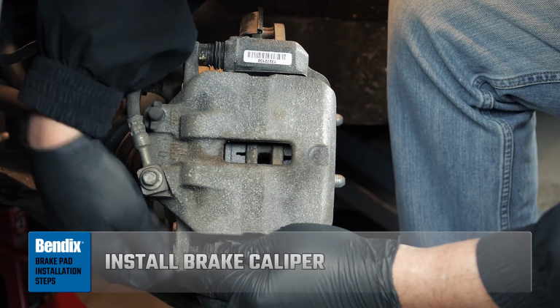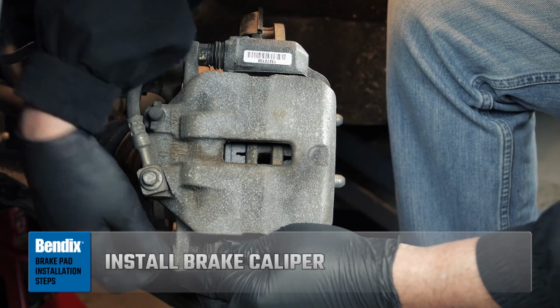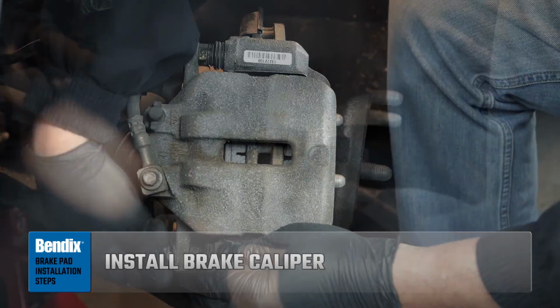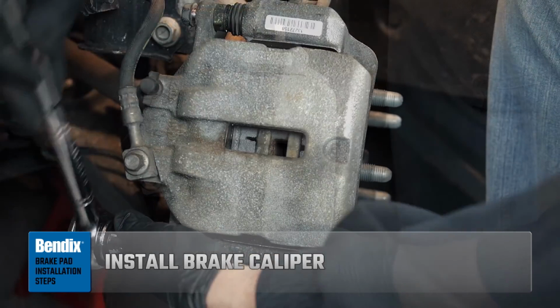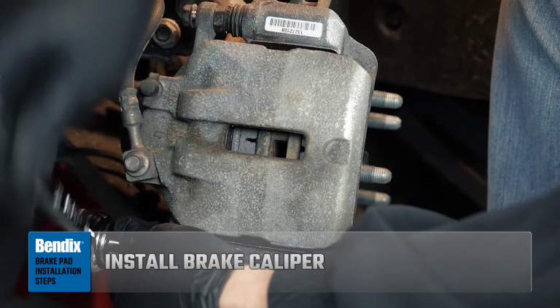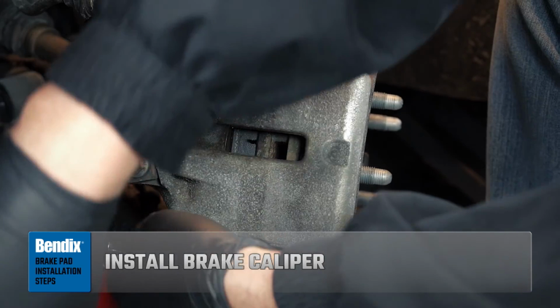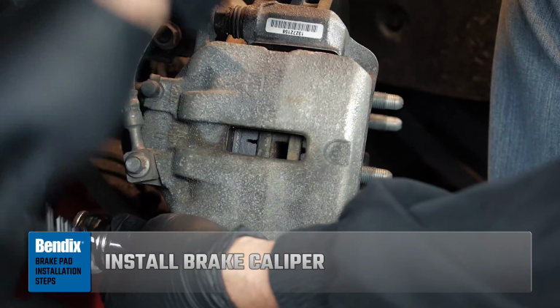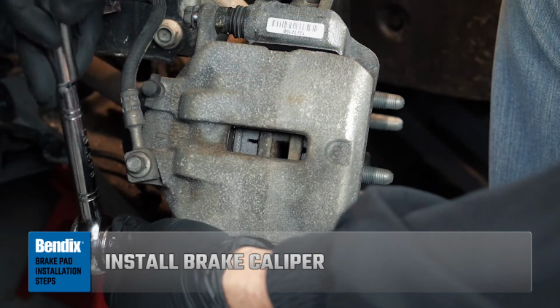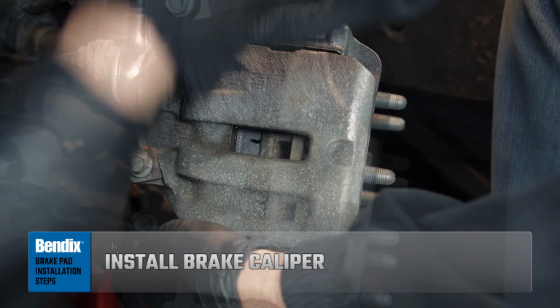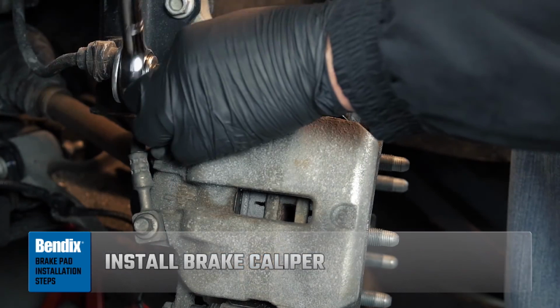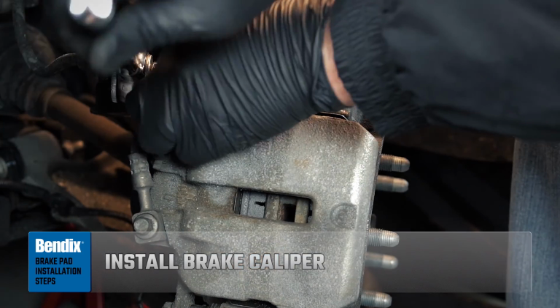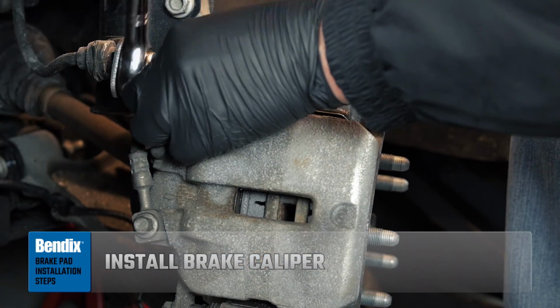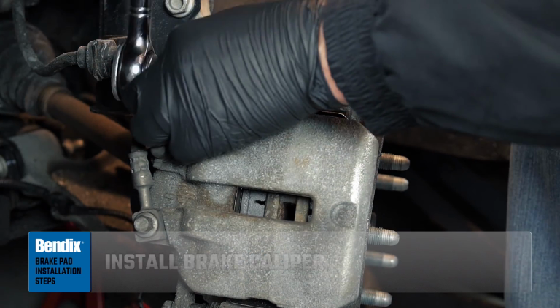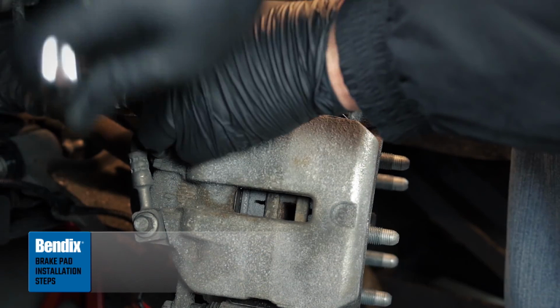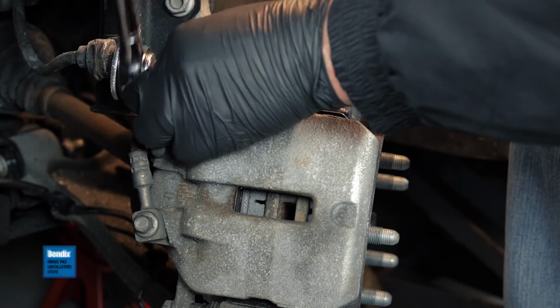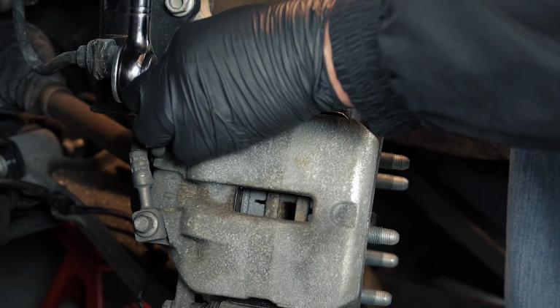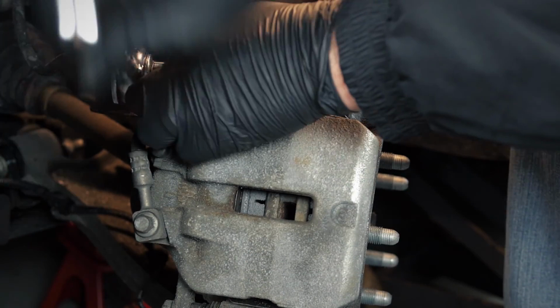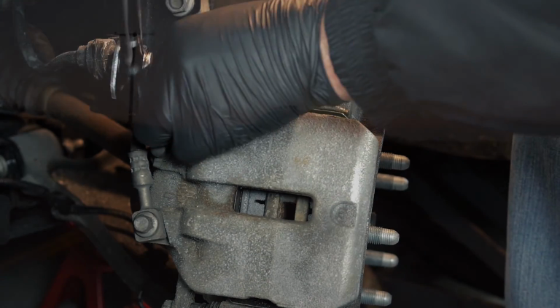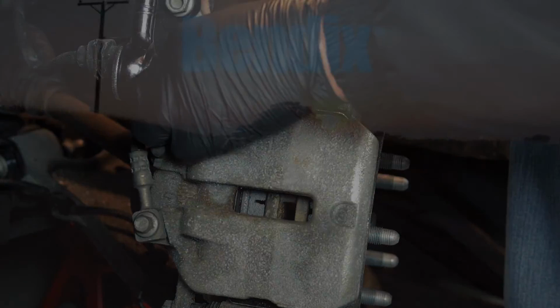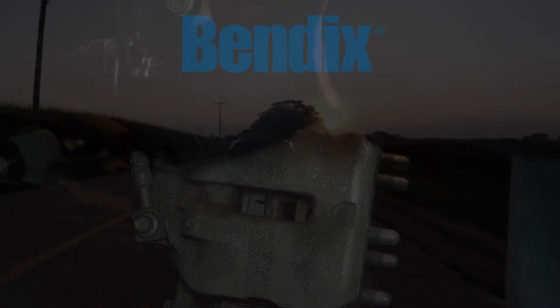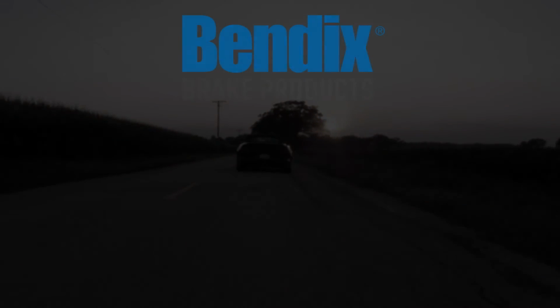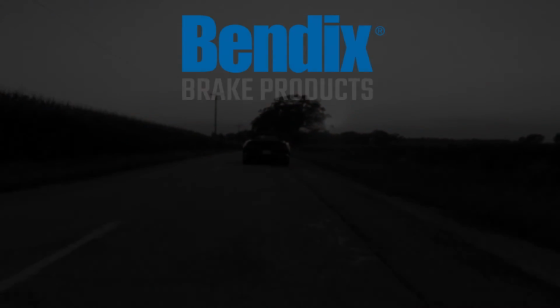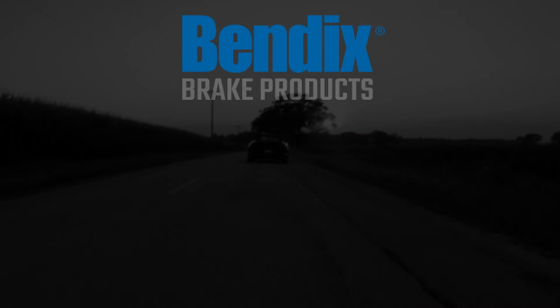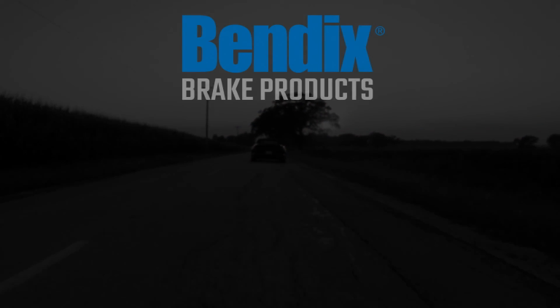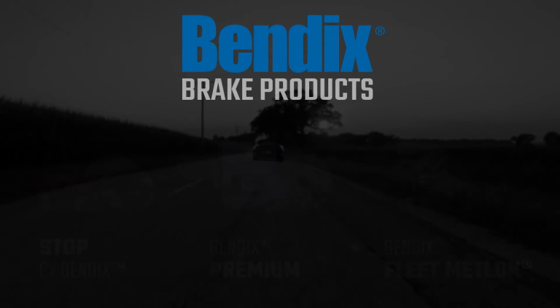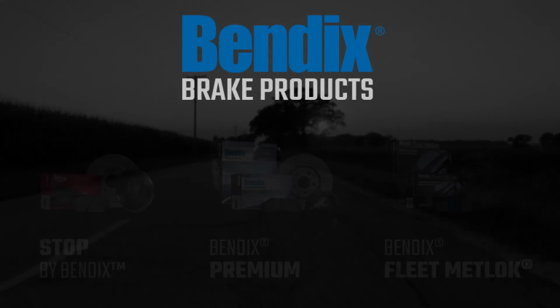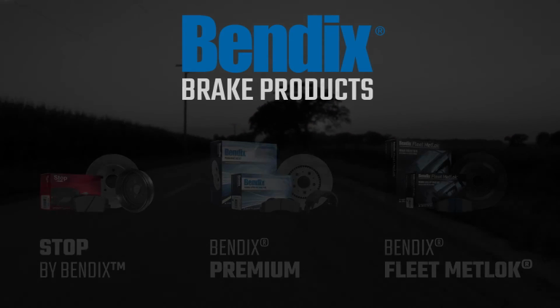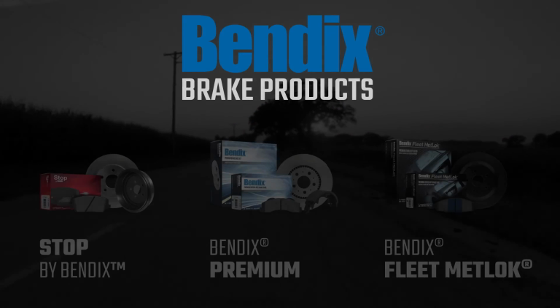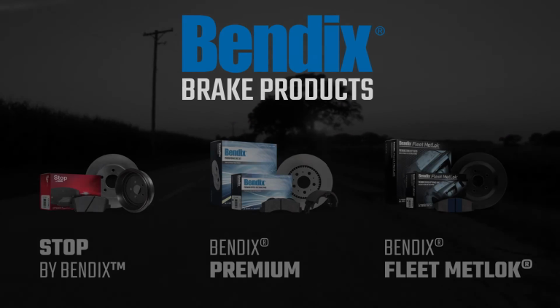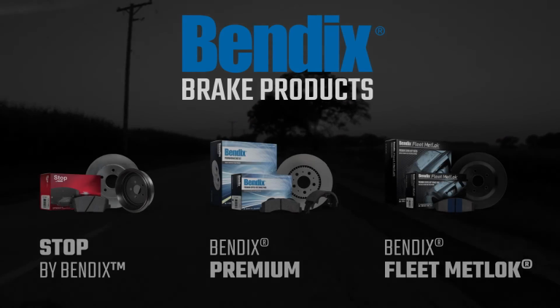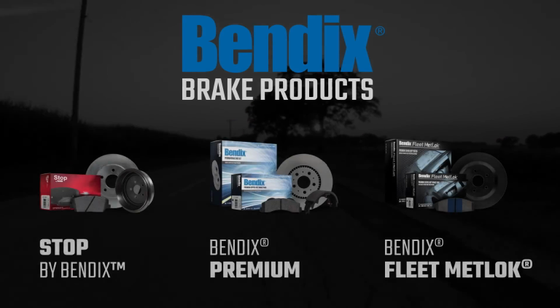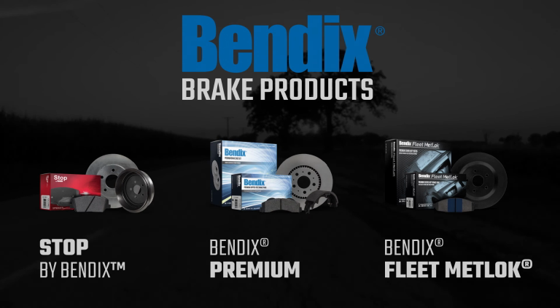Ensure the caliper bolts are tightened to the proper spec. And that's it — we've completed our brake pad installation.